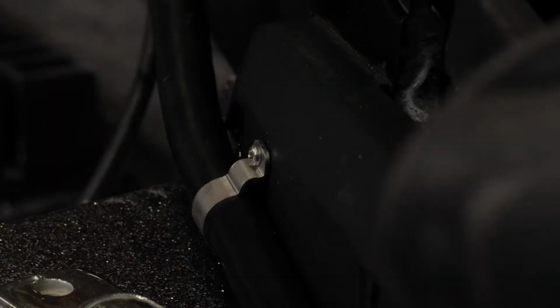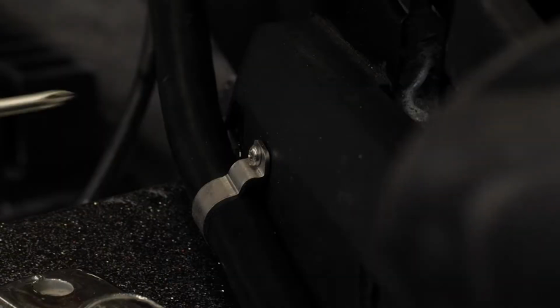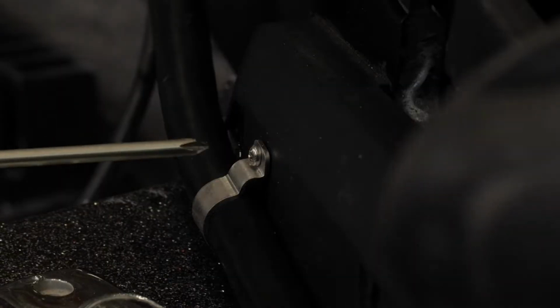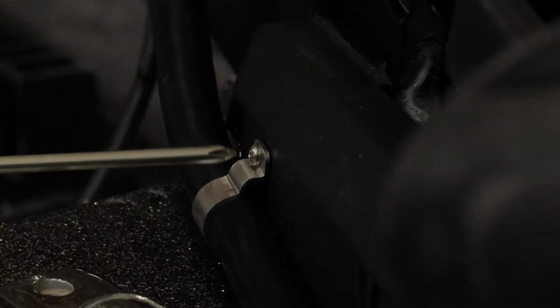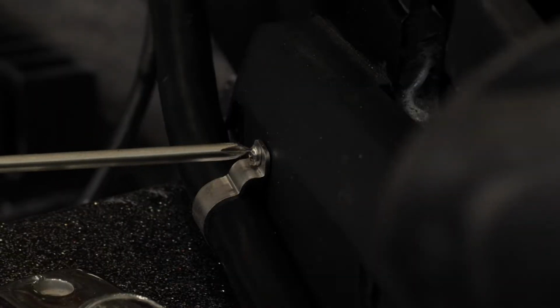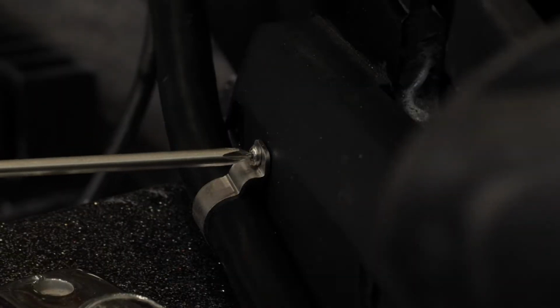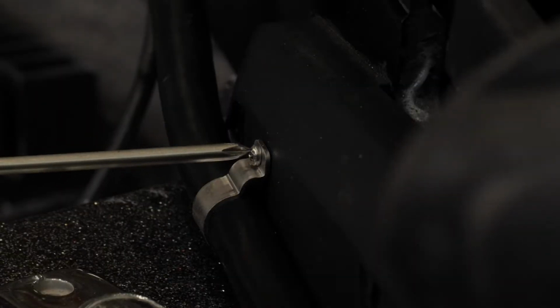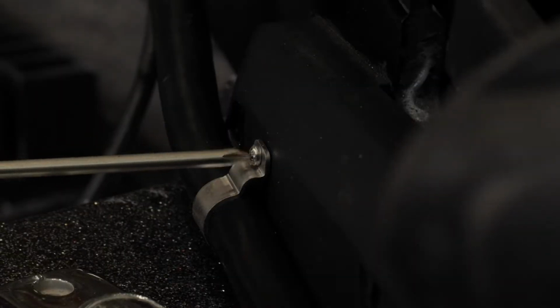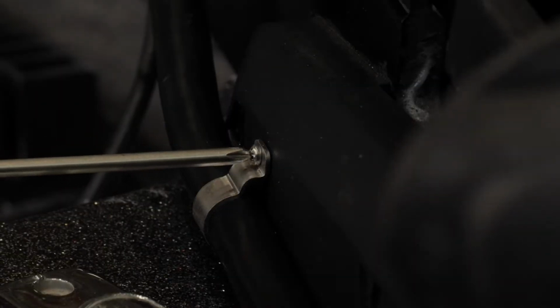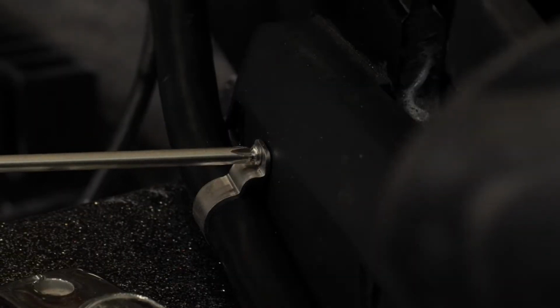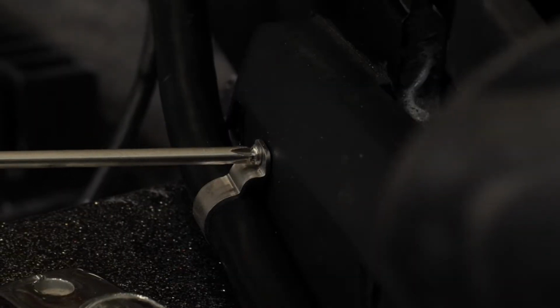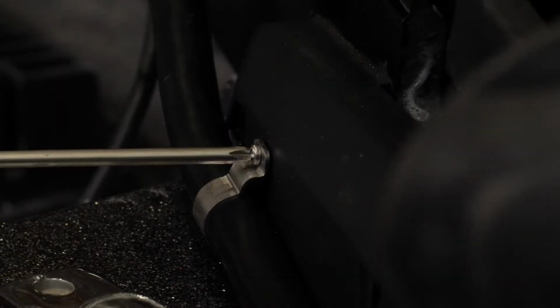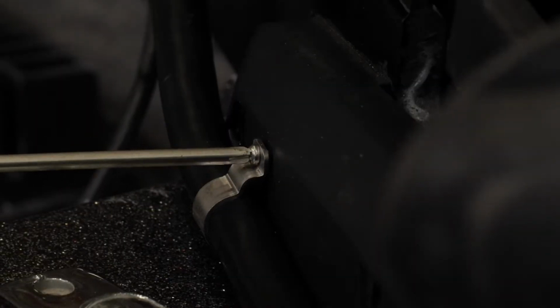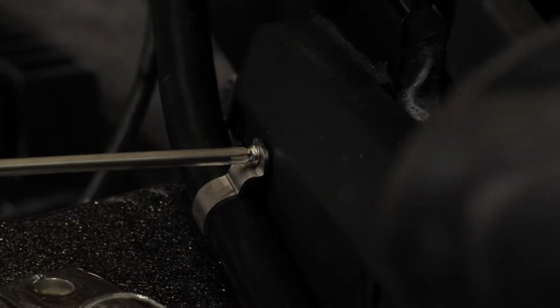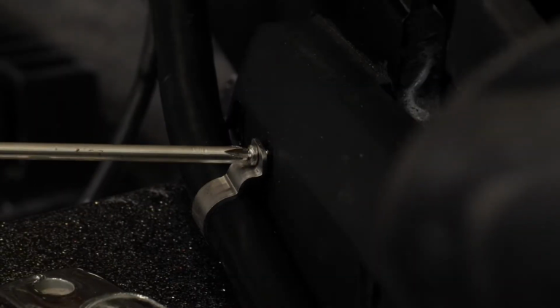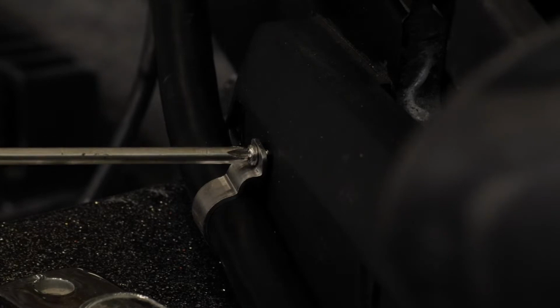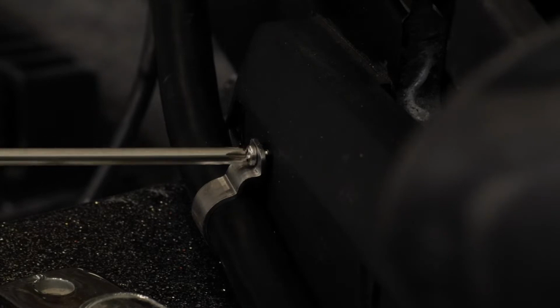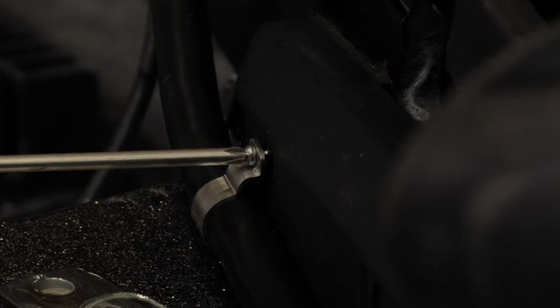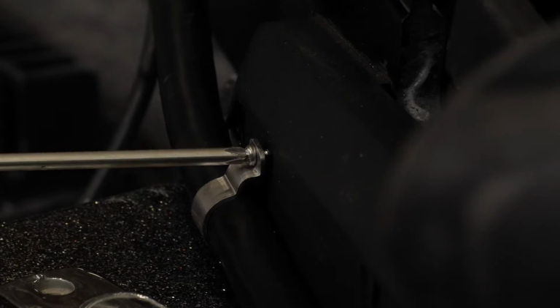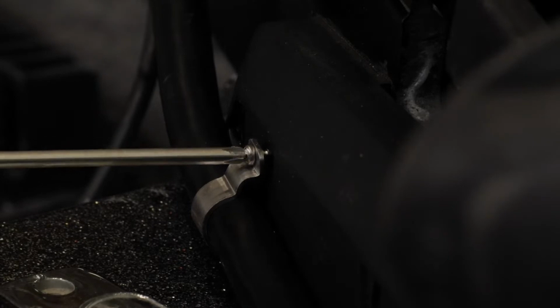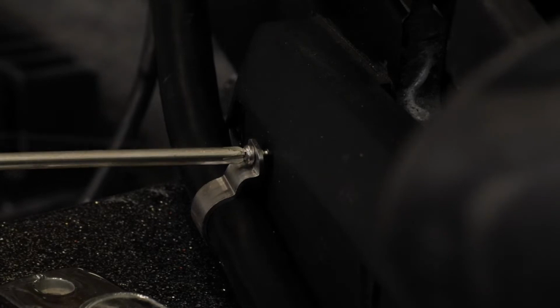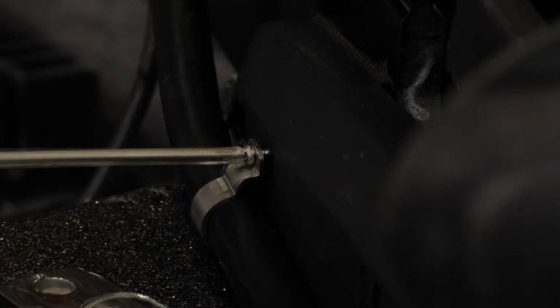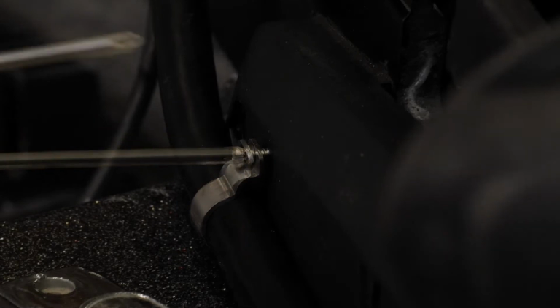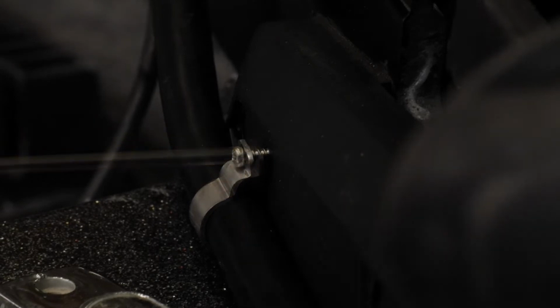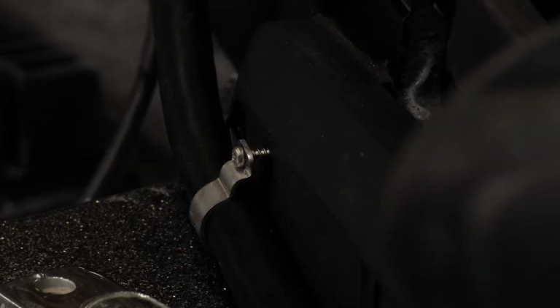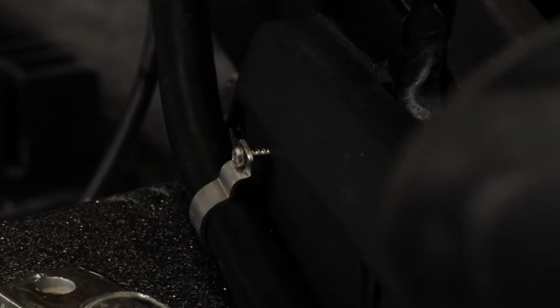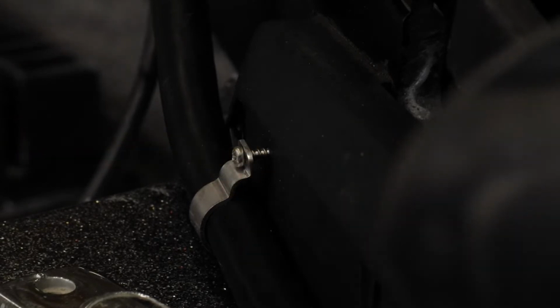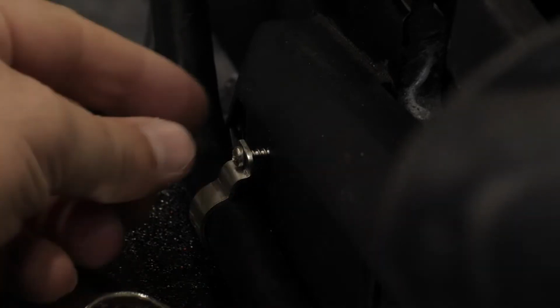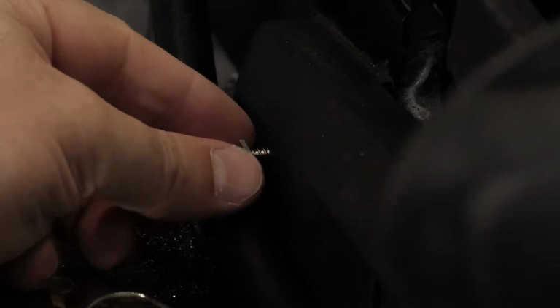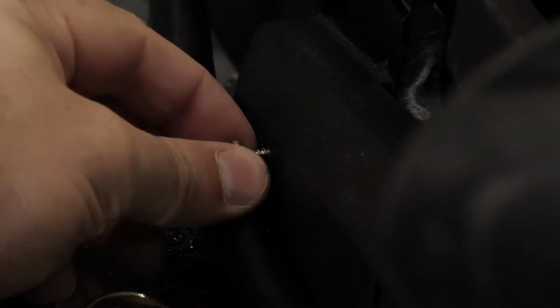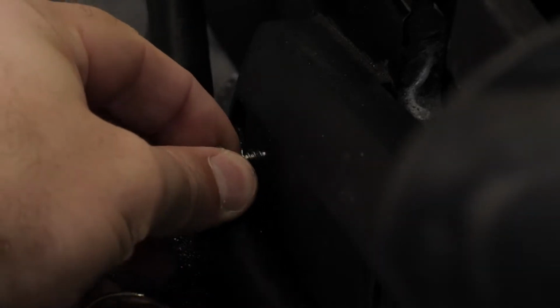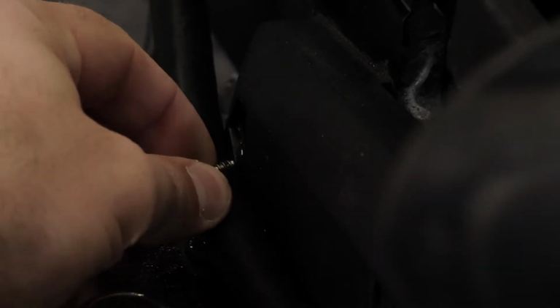Next, use a number one Phillips screwdriver and remove the single screw that secures the upper tab of the cable bracket to the mount base, and then remove the bracket.